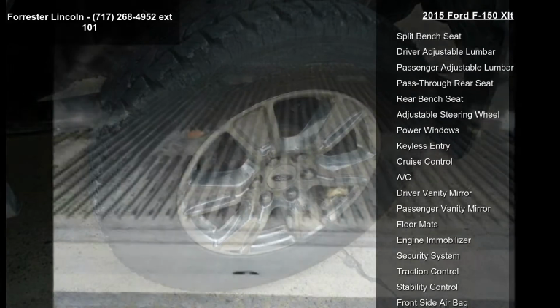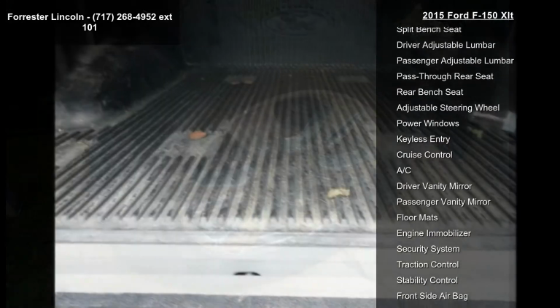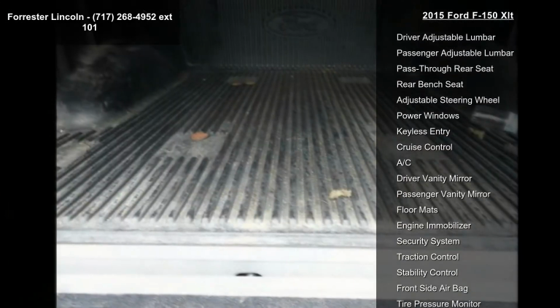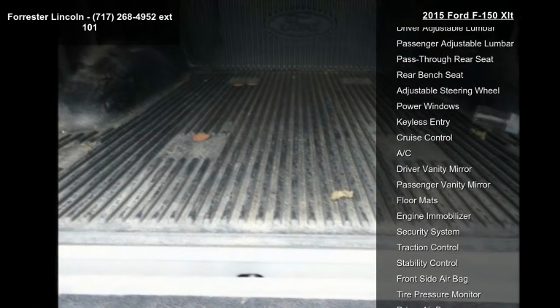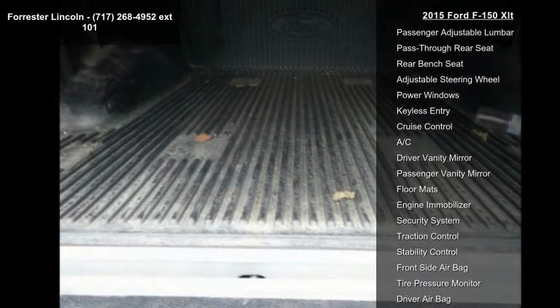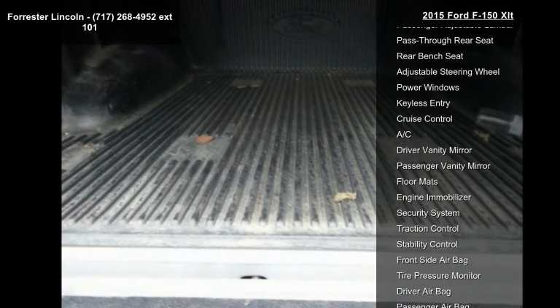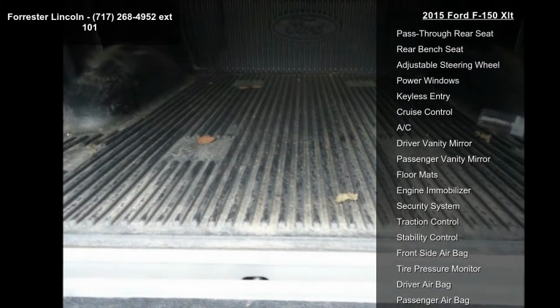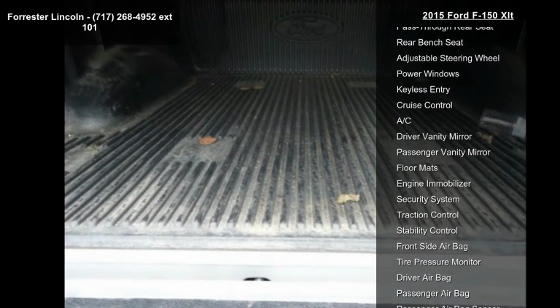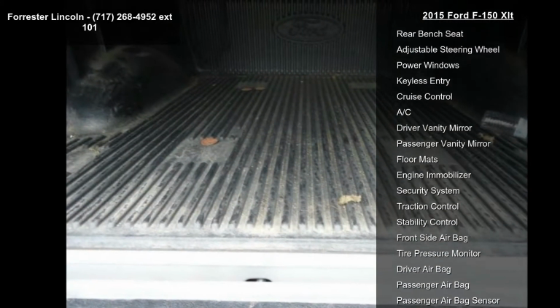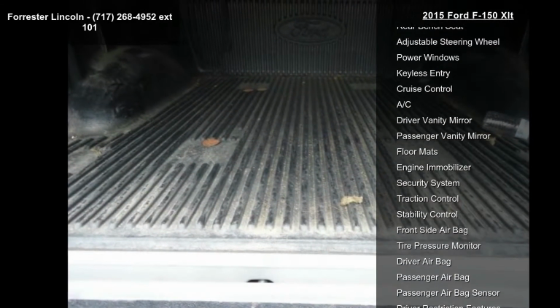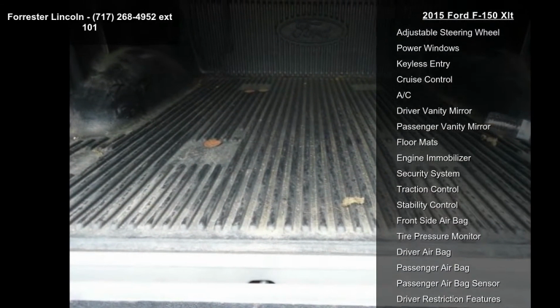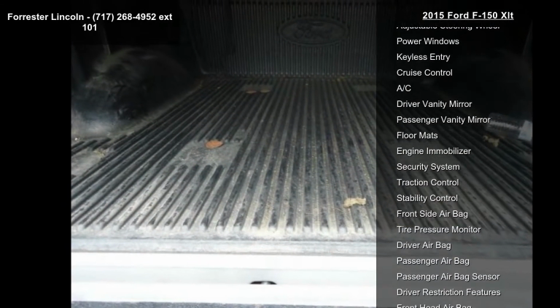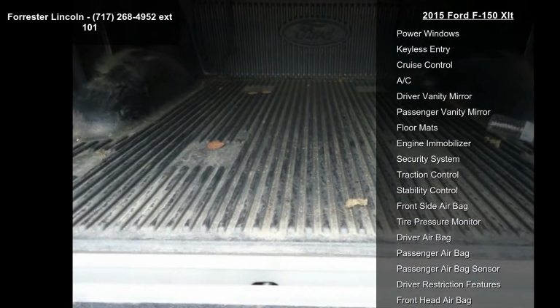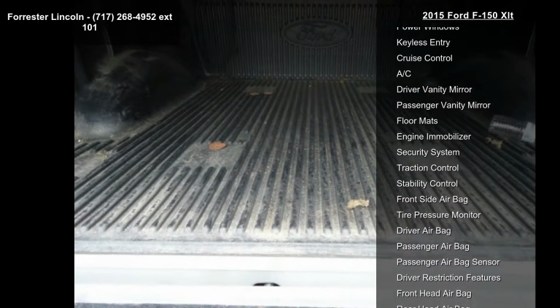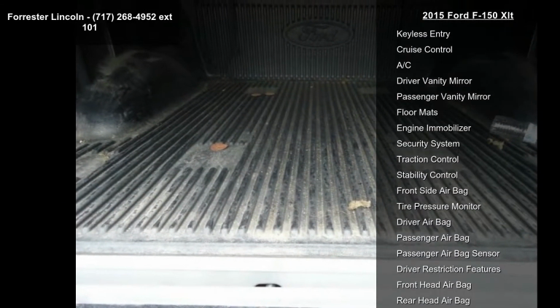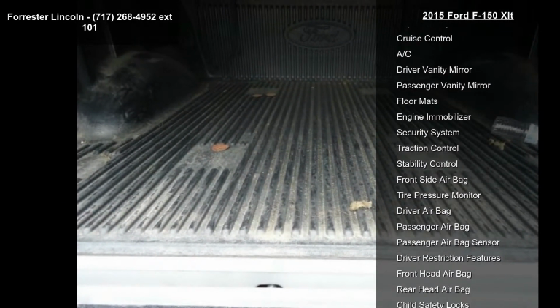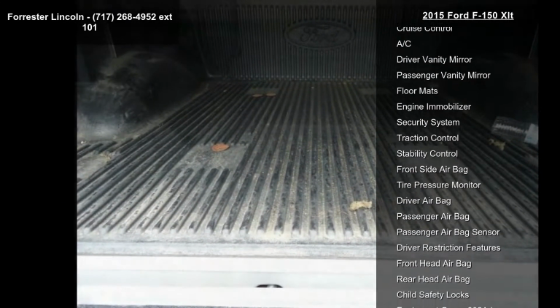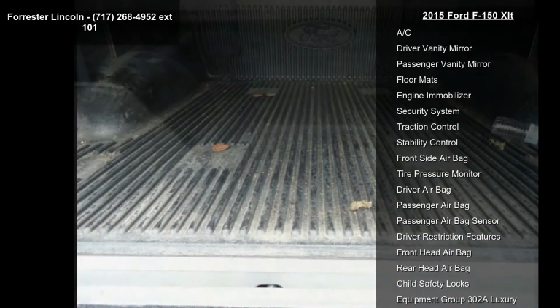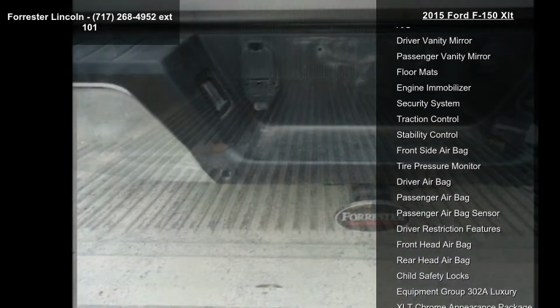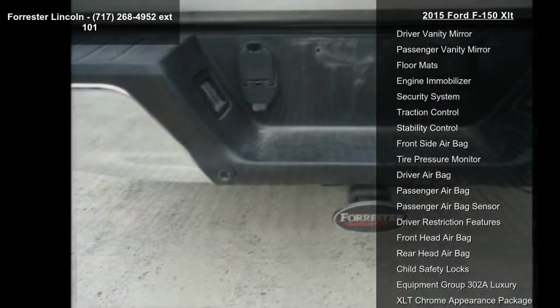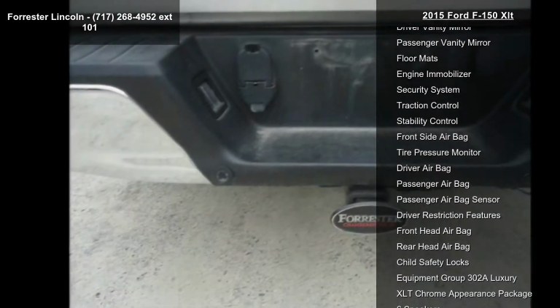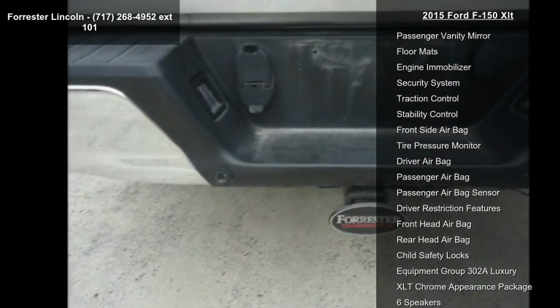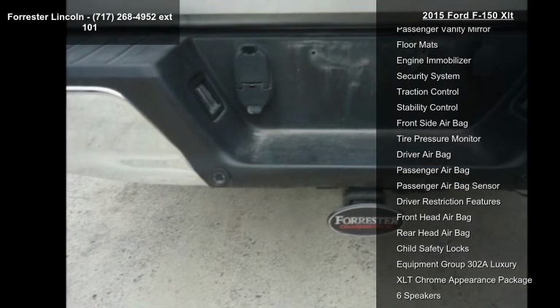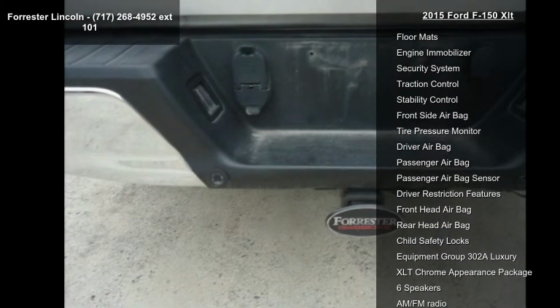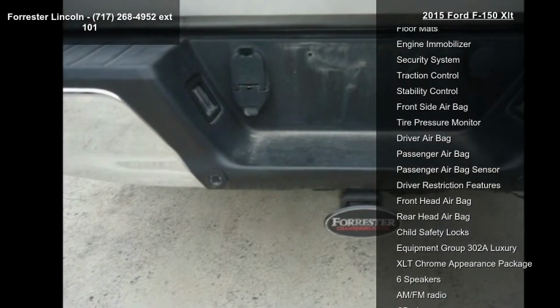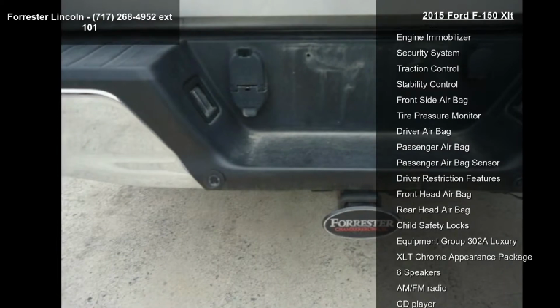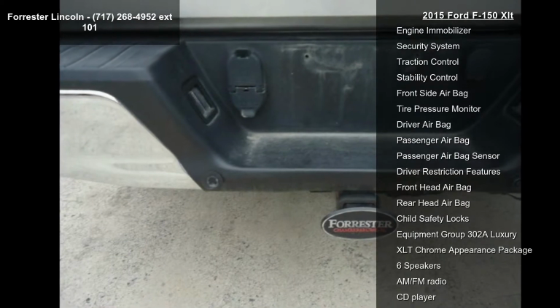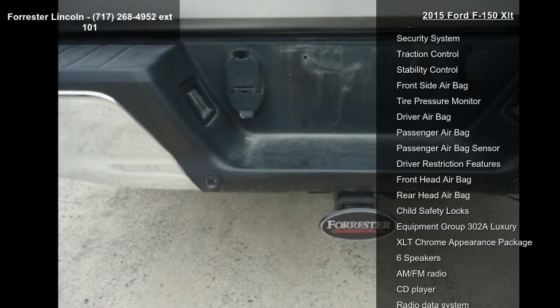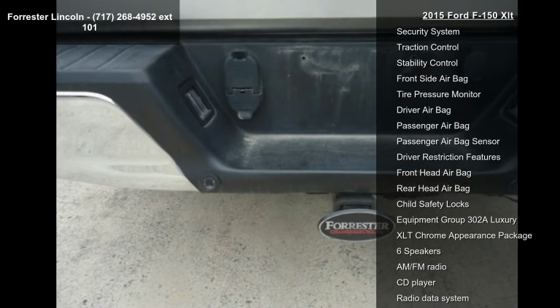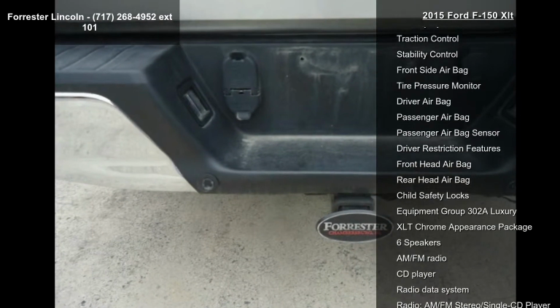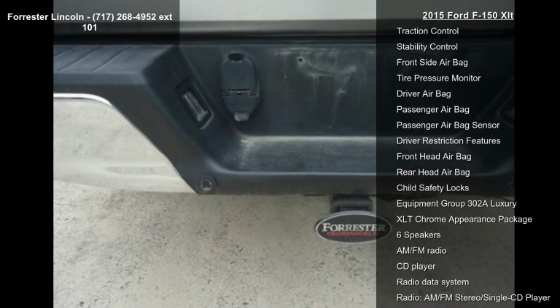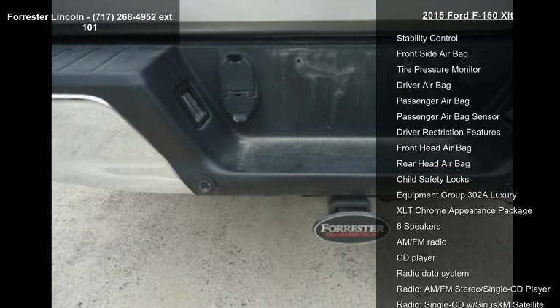If you are looking for a solid pre-owned truck, this might be the one. Don't let this vehicle get away — call or click to schedule a test drive today.